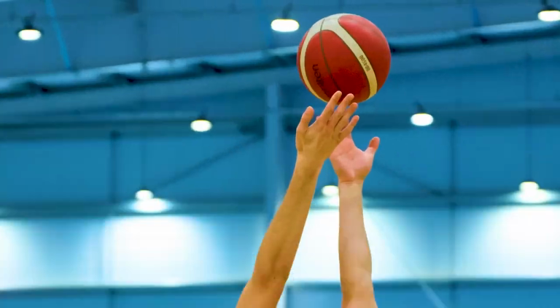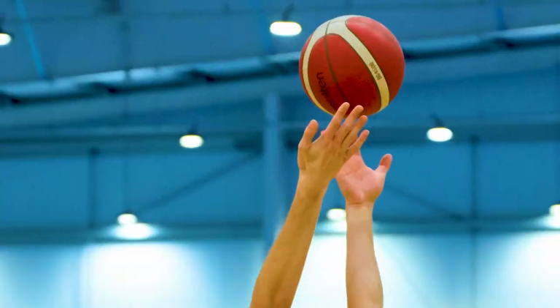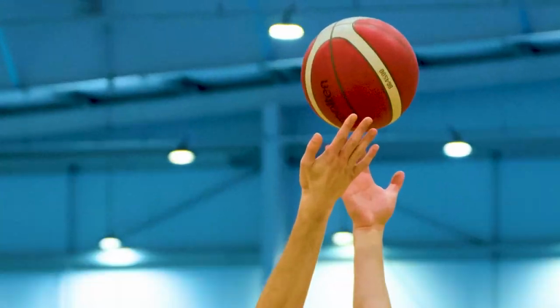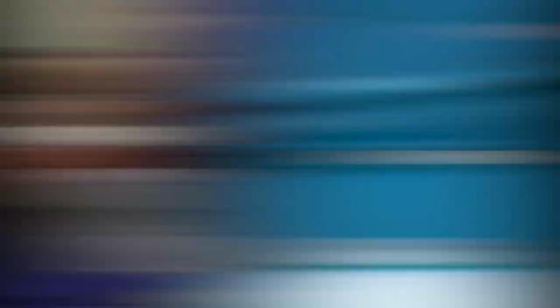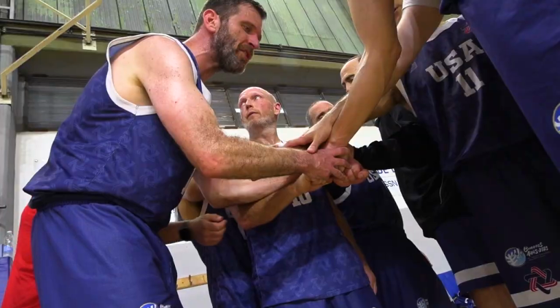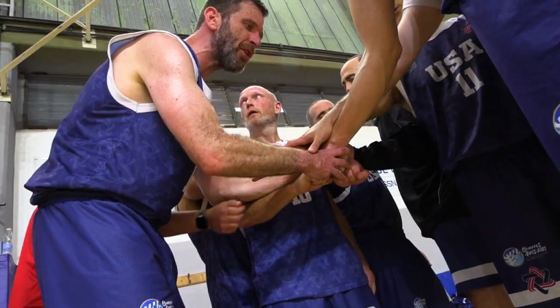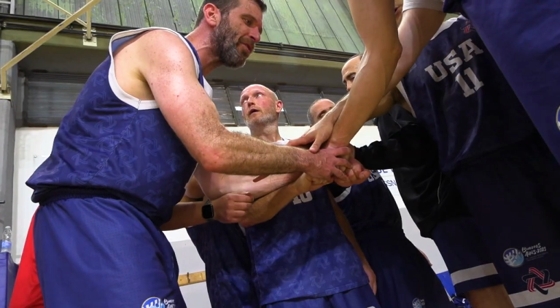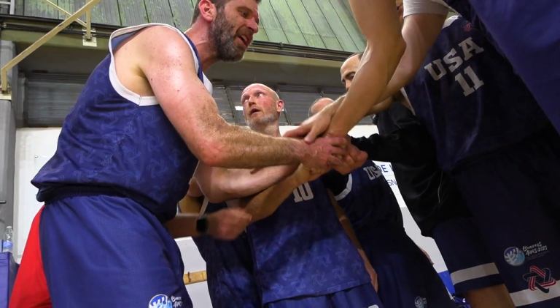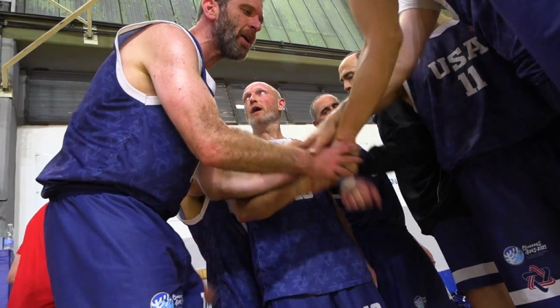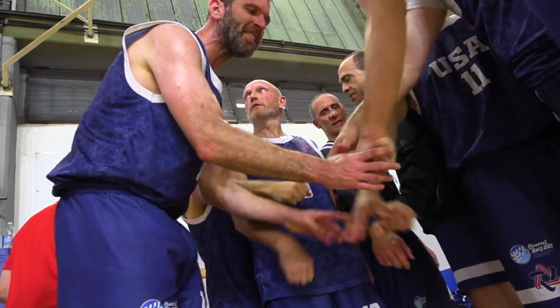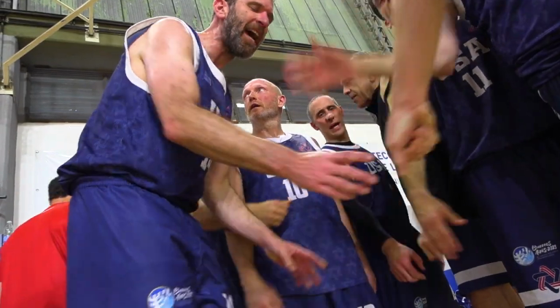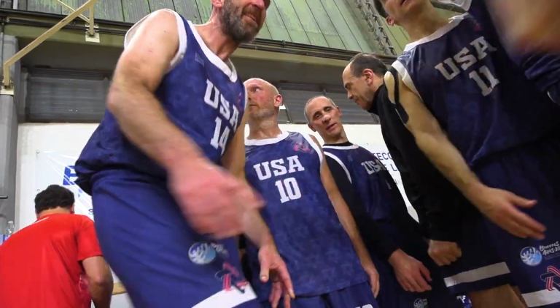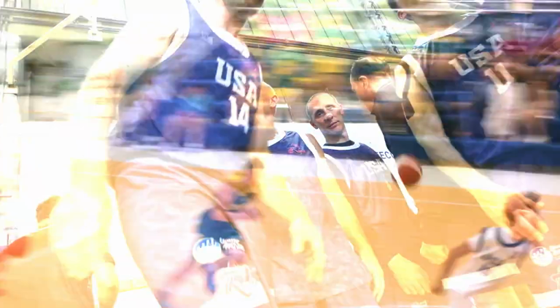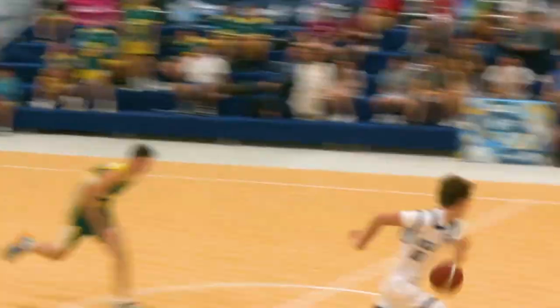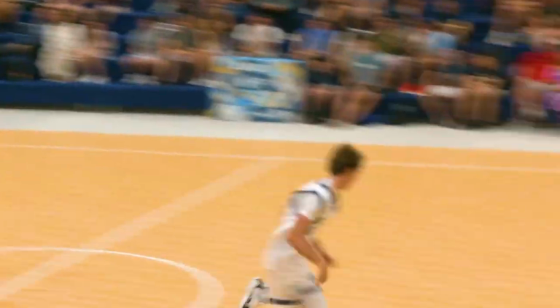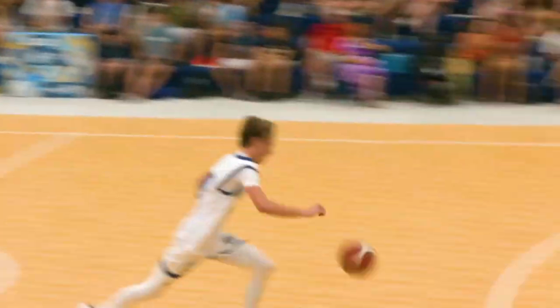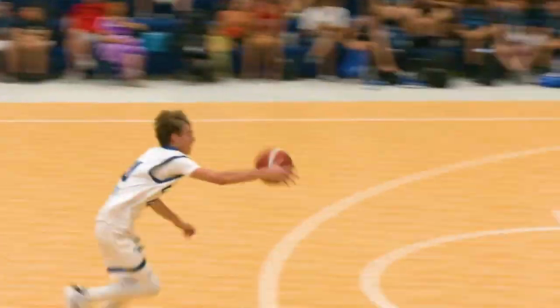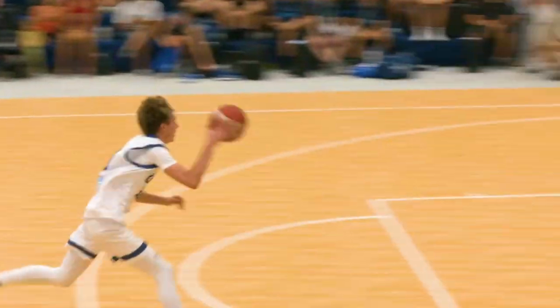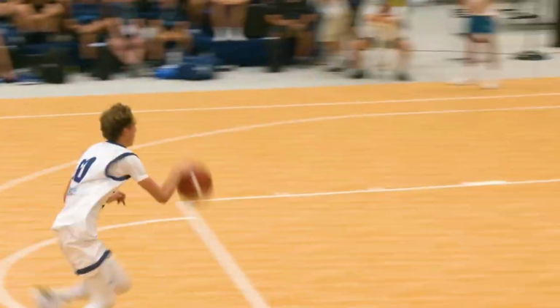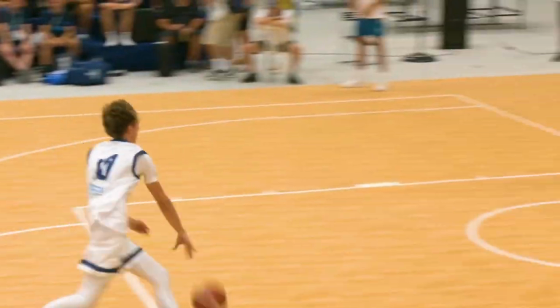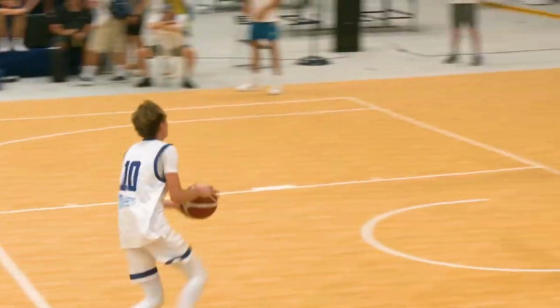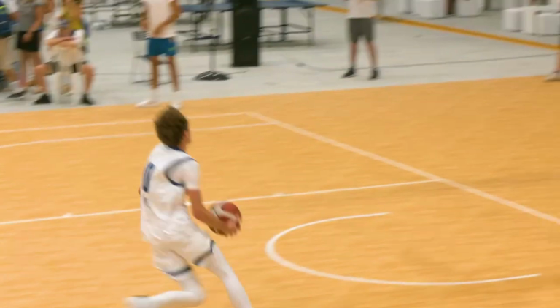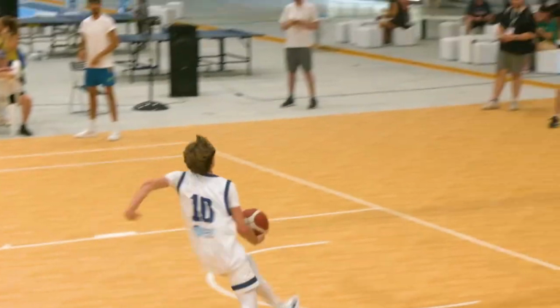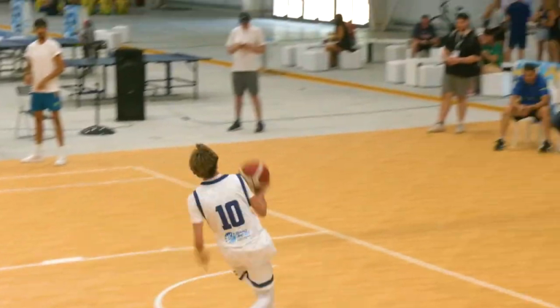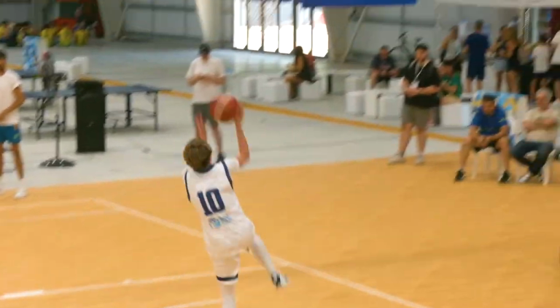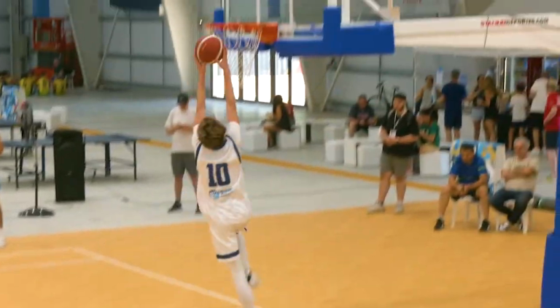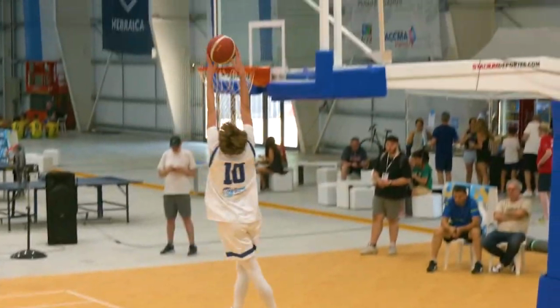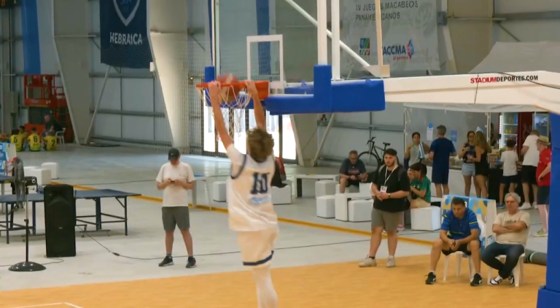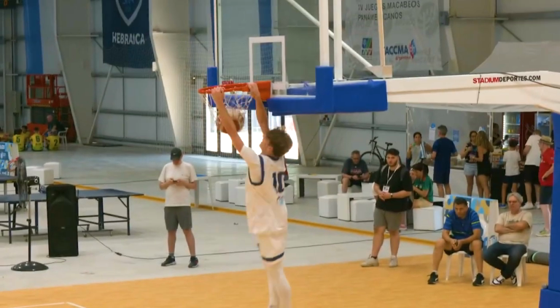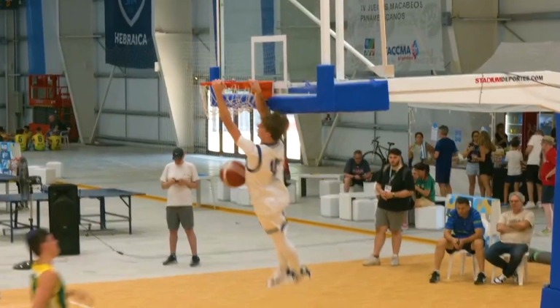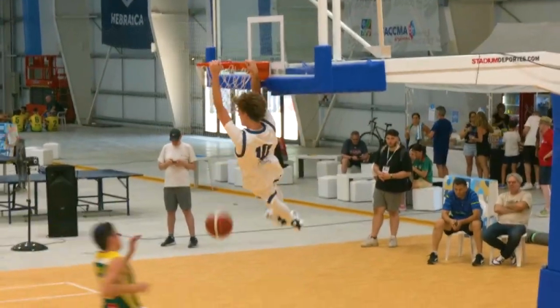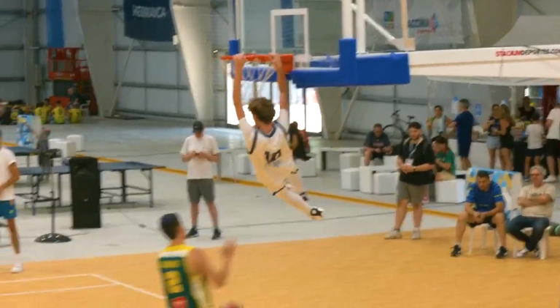One, two, three, go ahead! Pass ahead, Kahn dunks it in.